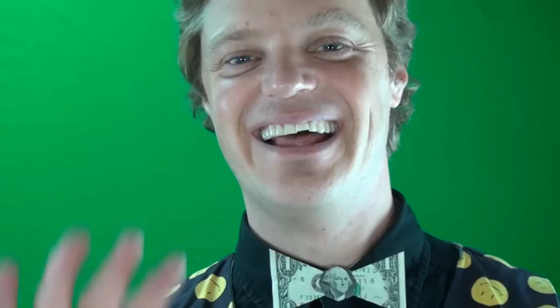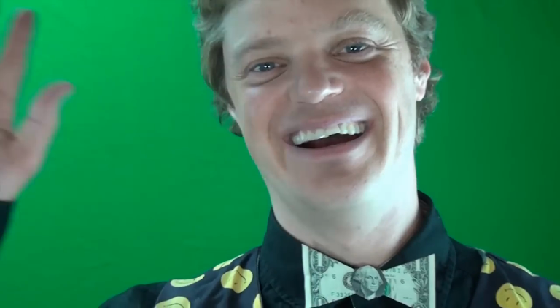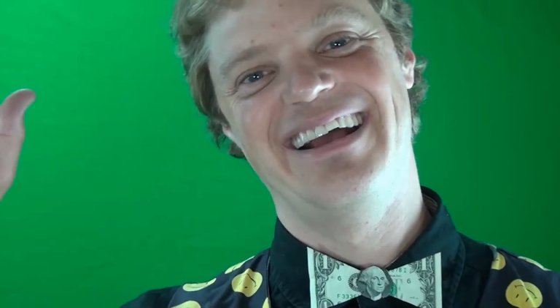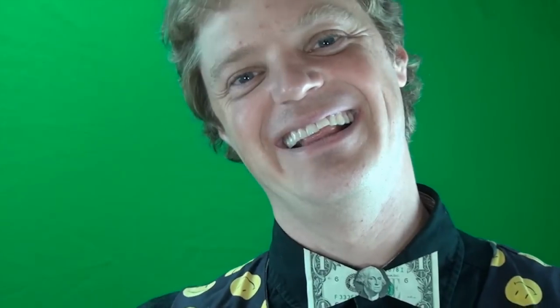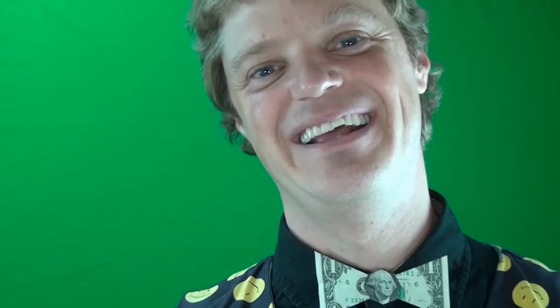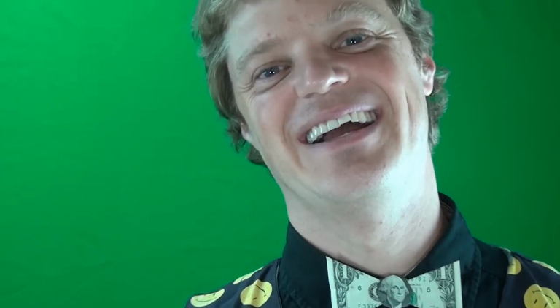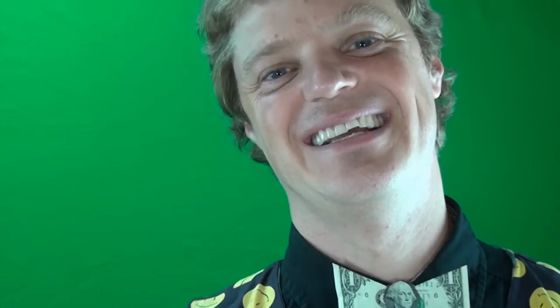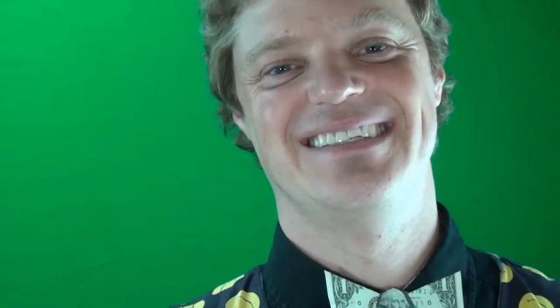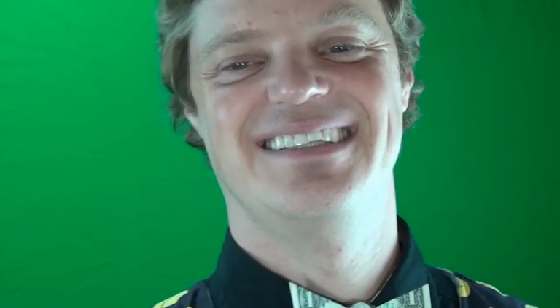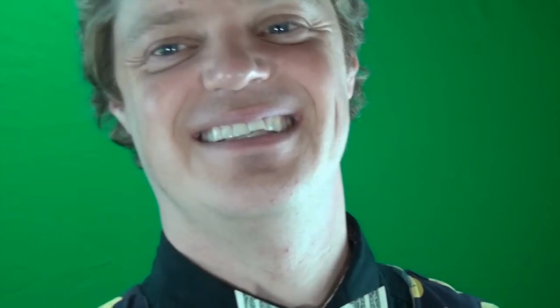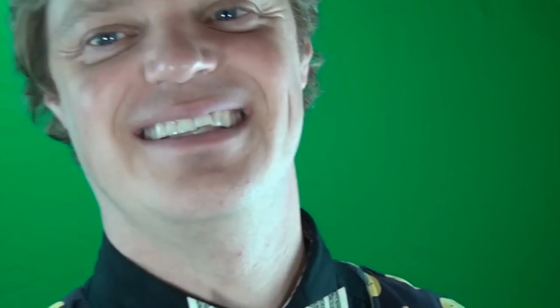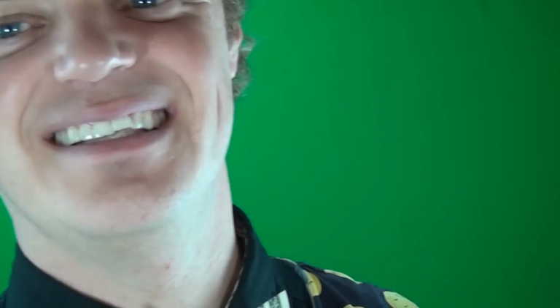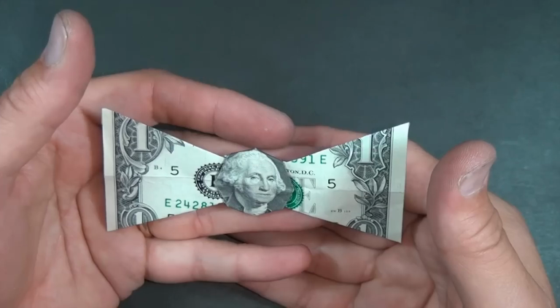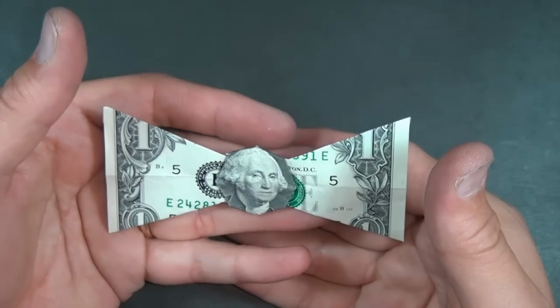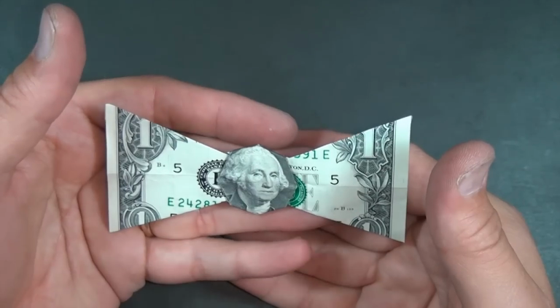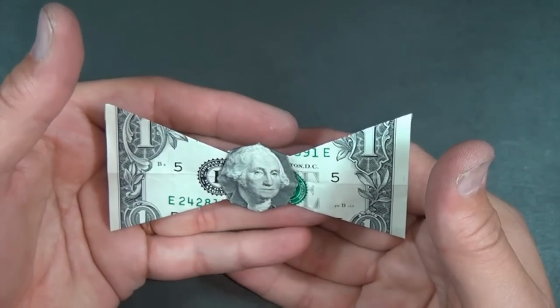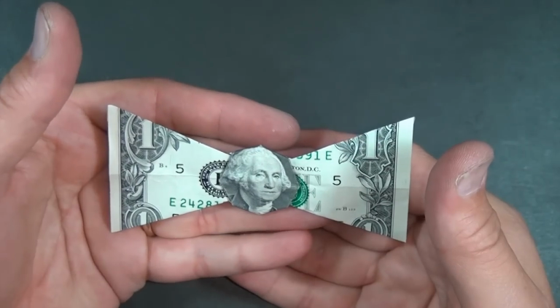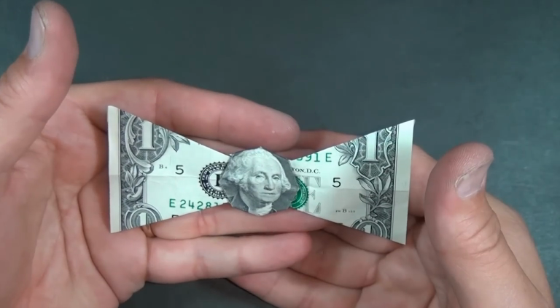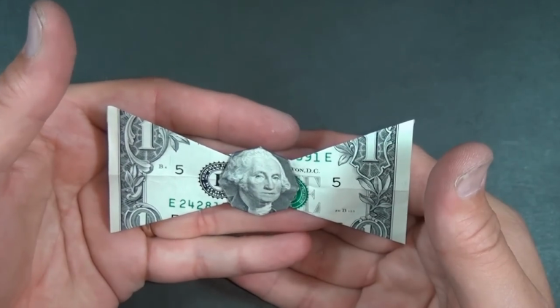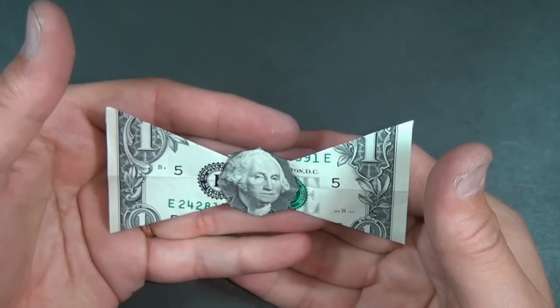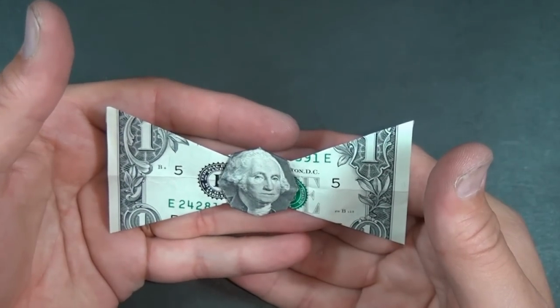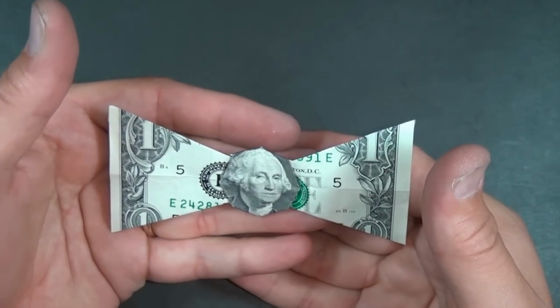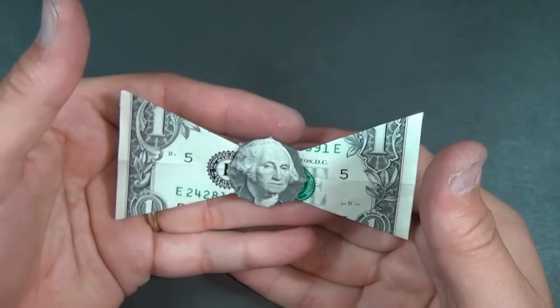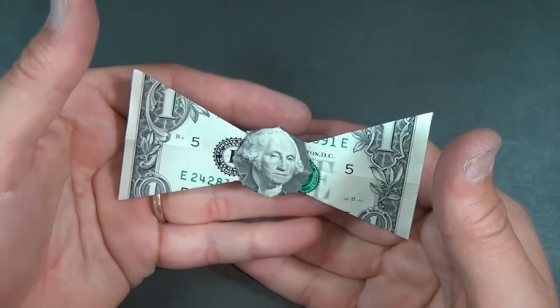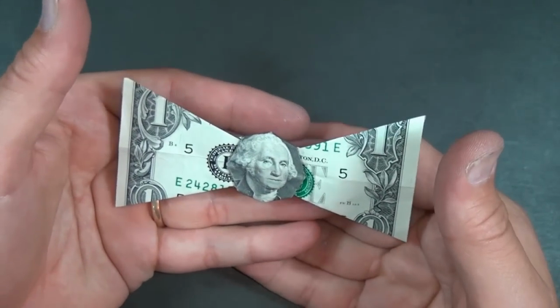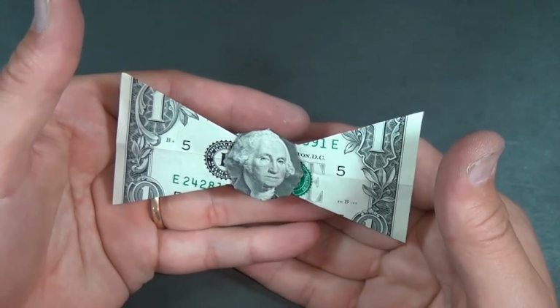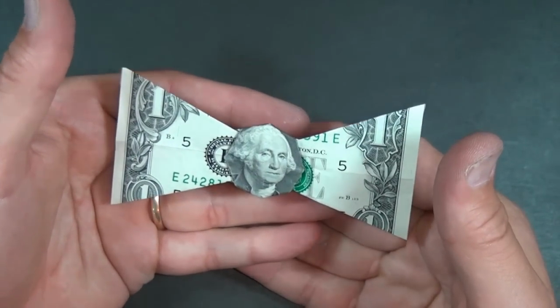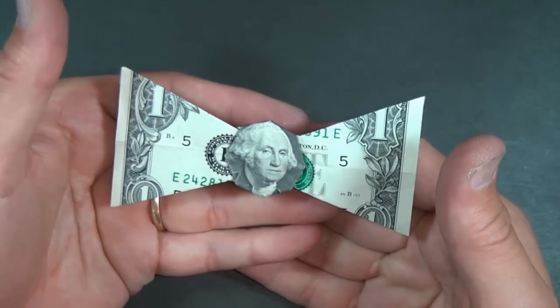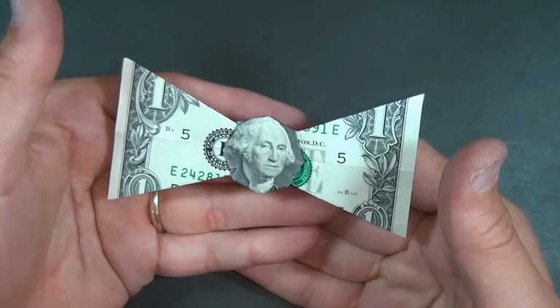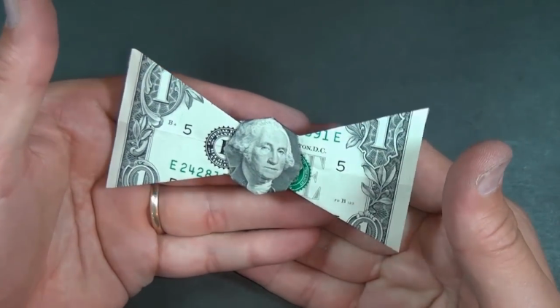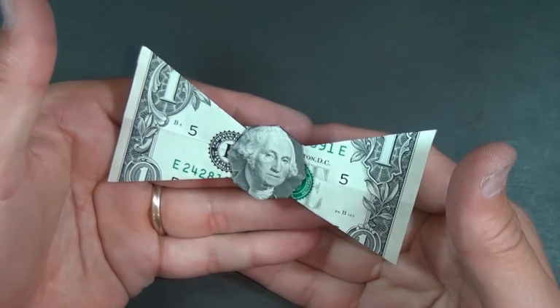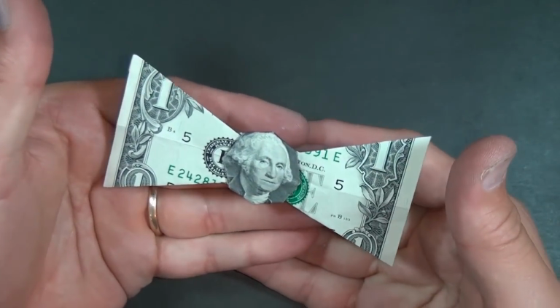All right, later guys. Check out this dollar bill bow tie — and it can even levitate.